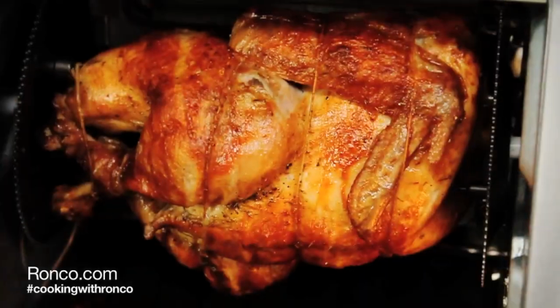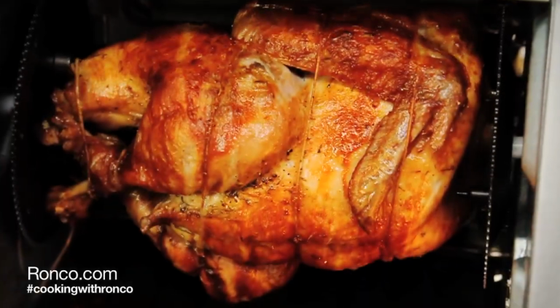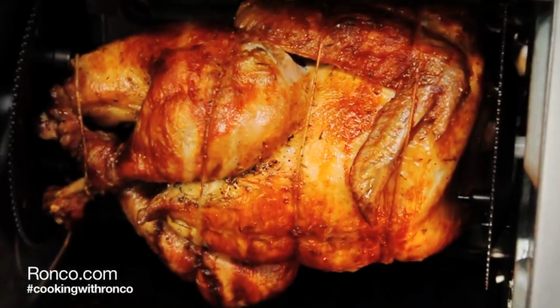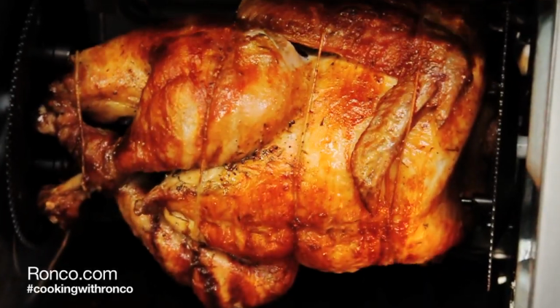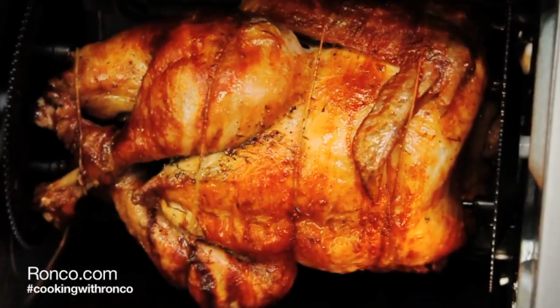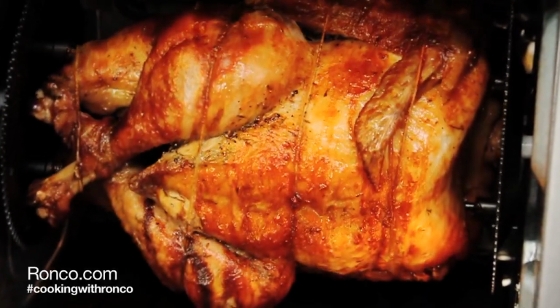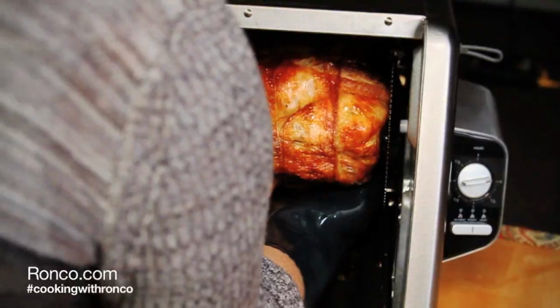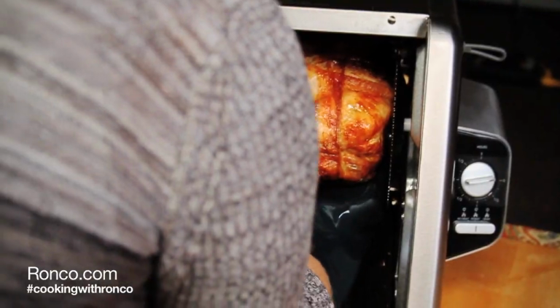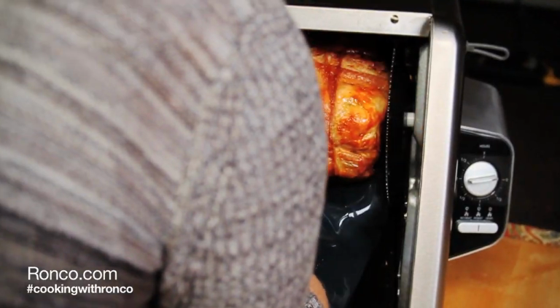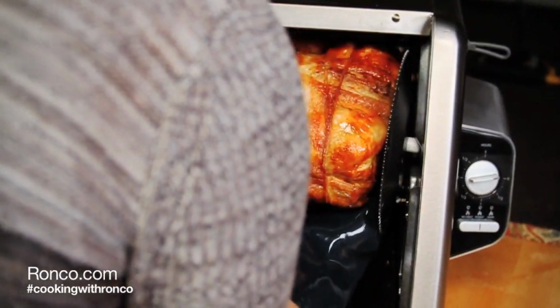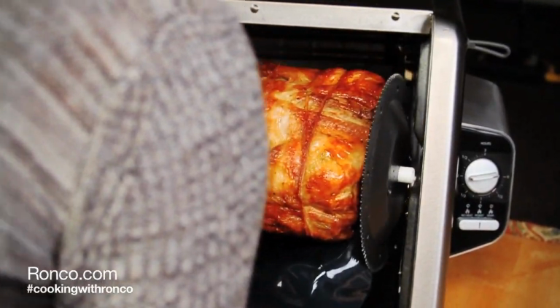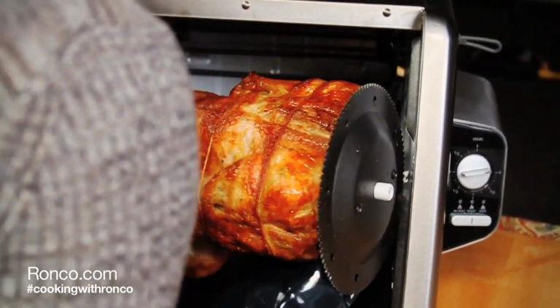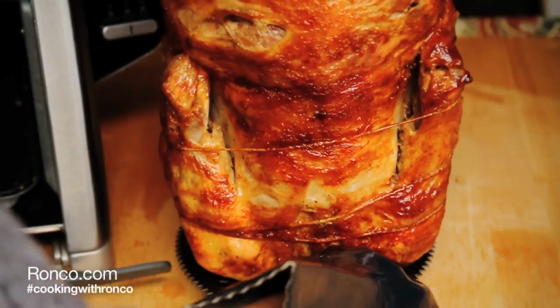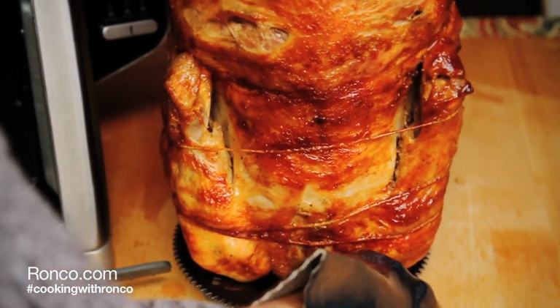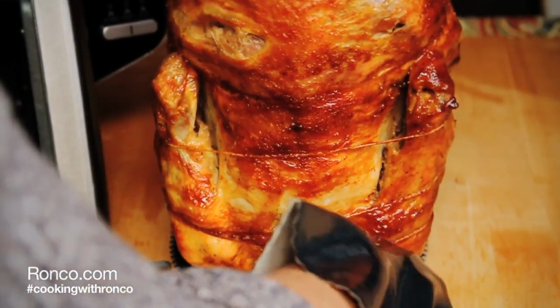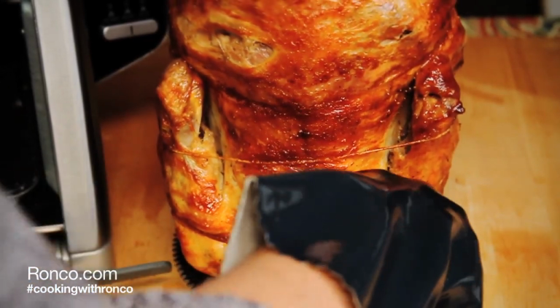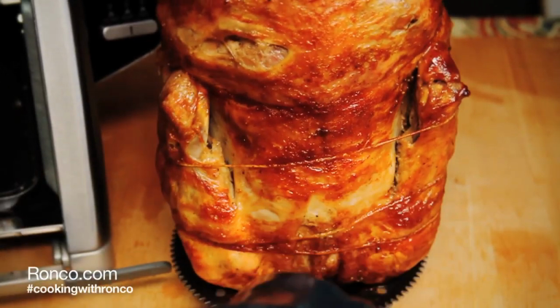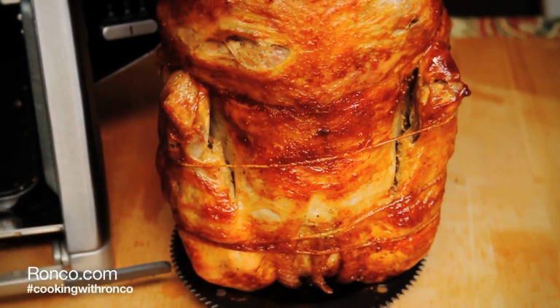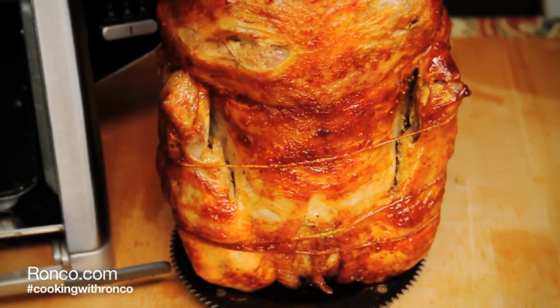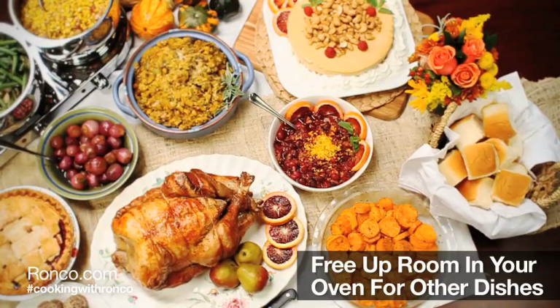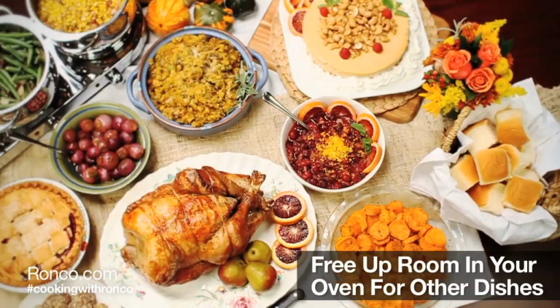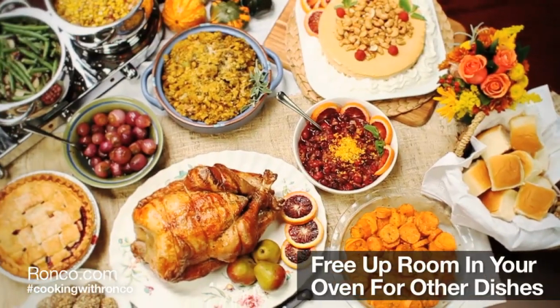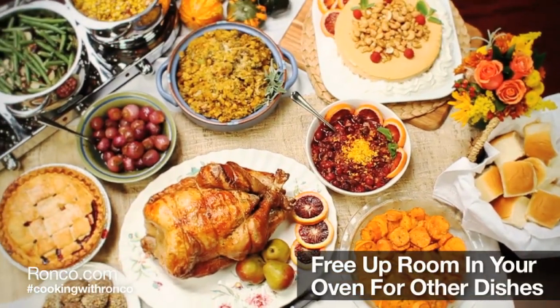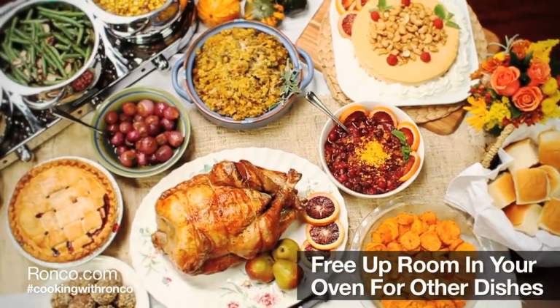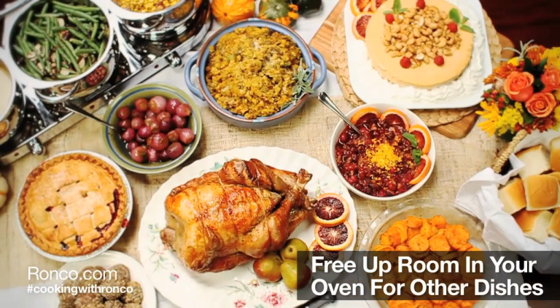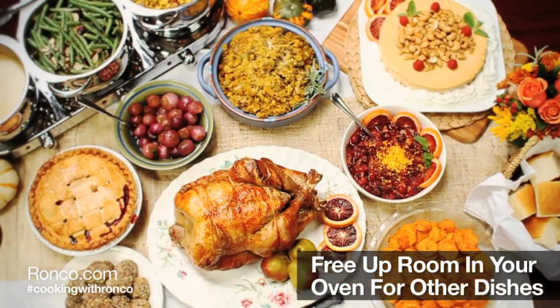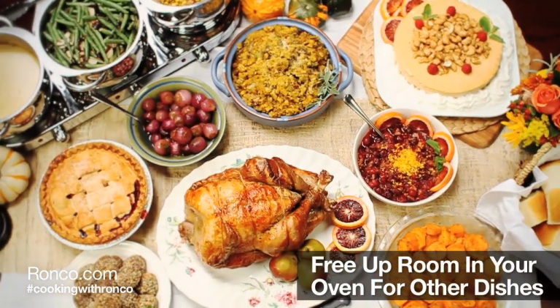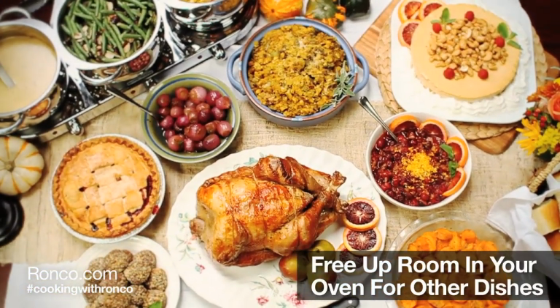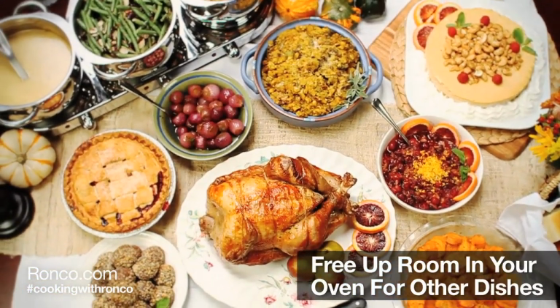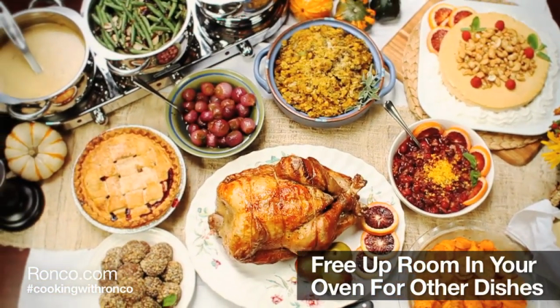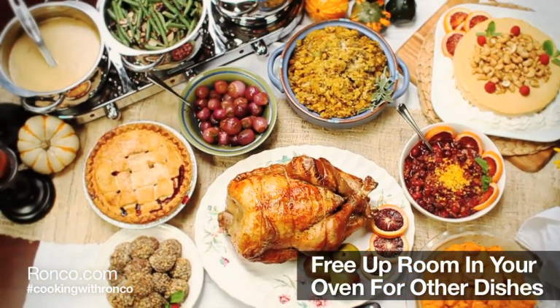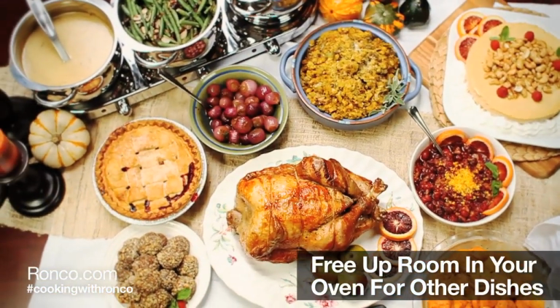When done, carefully remove your turkey and let it rest for 15 minutes. Serve as the centerpiece for any holiday meal.